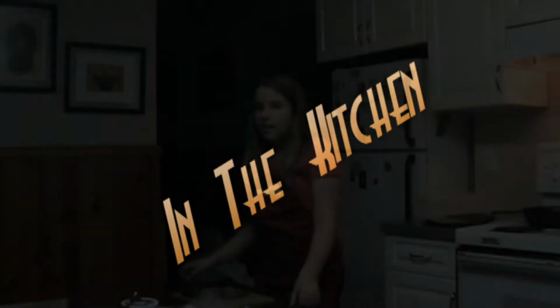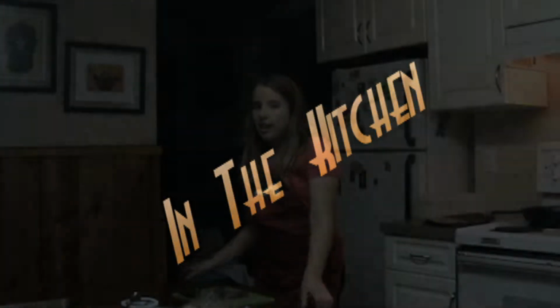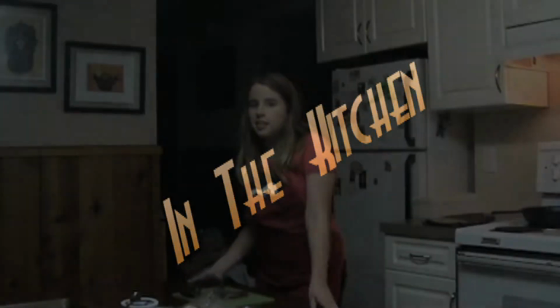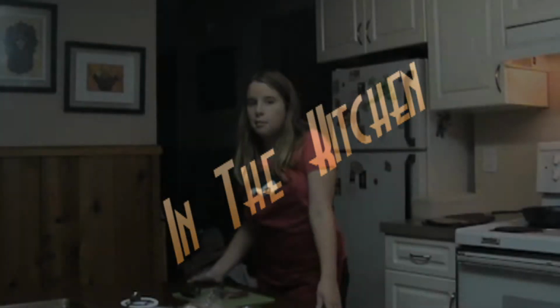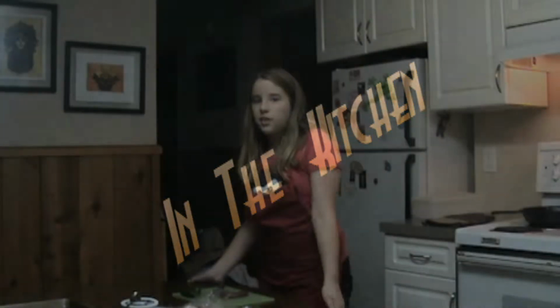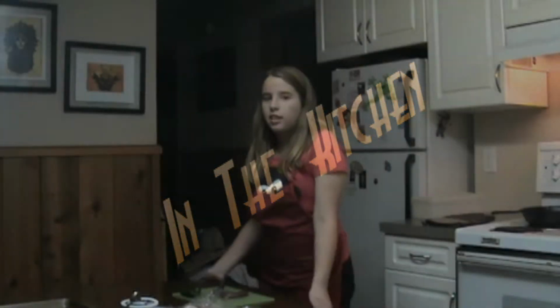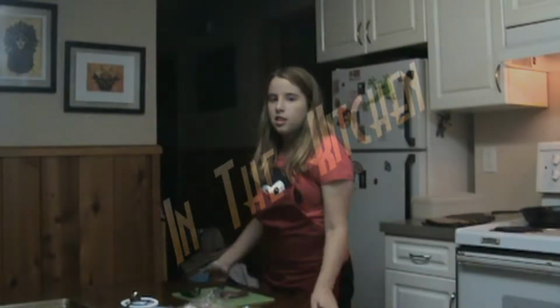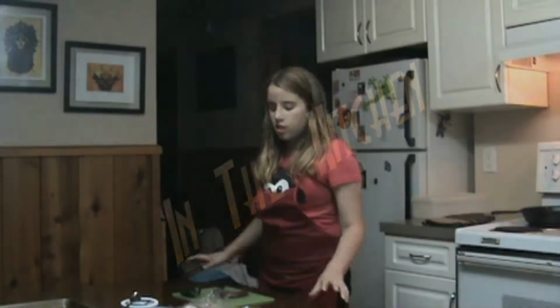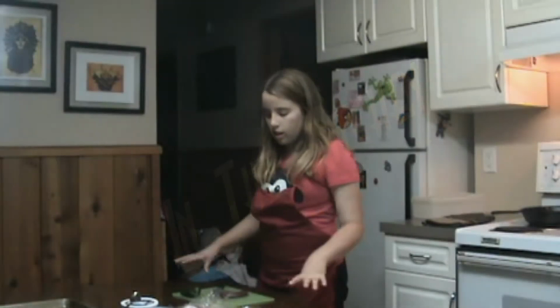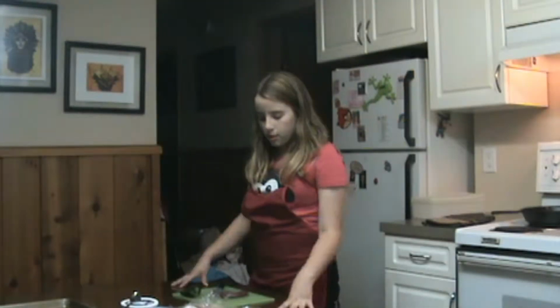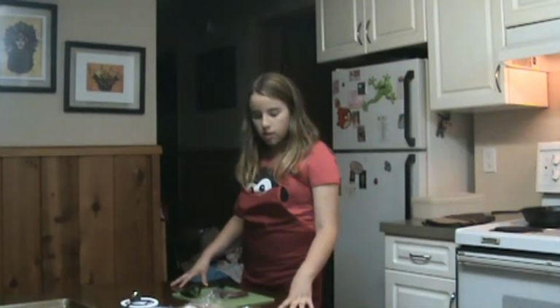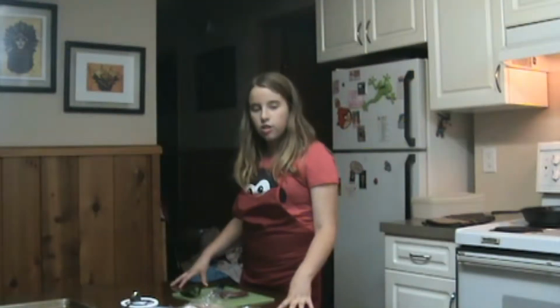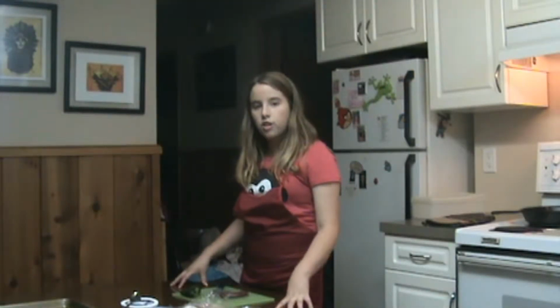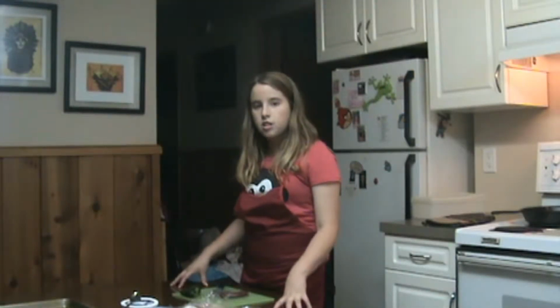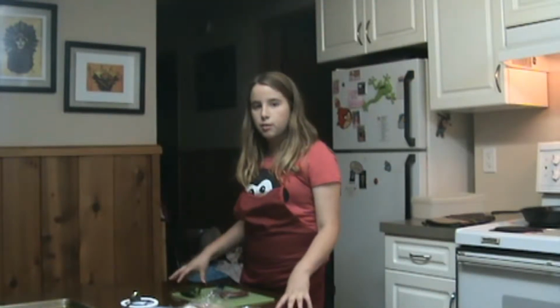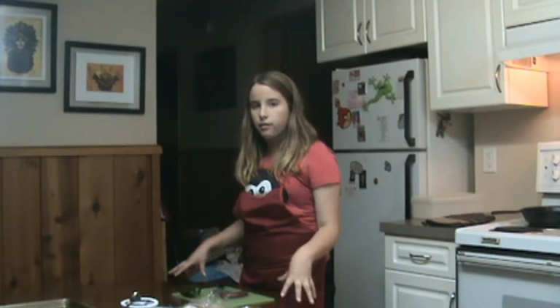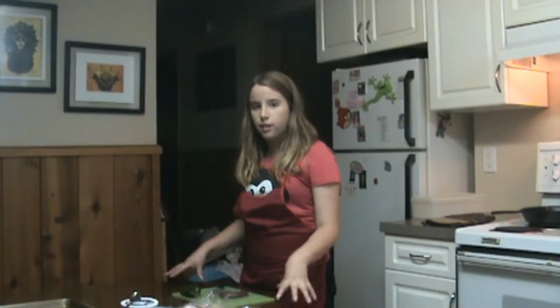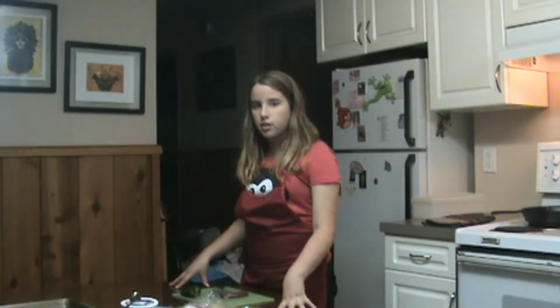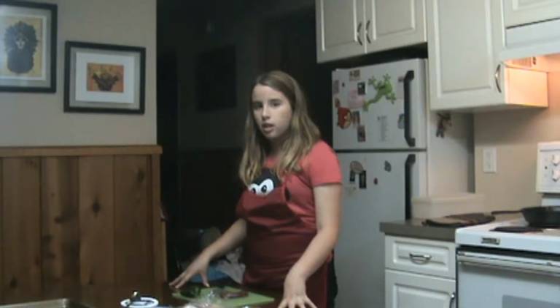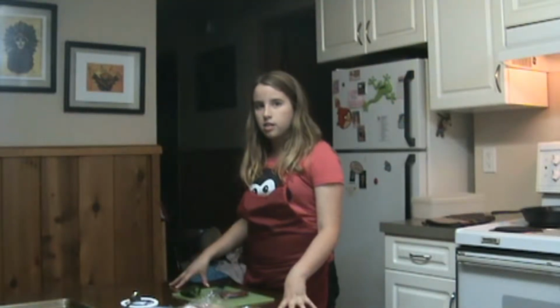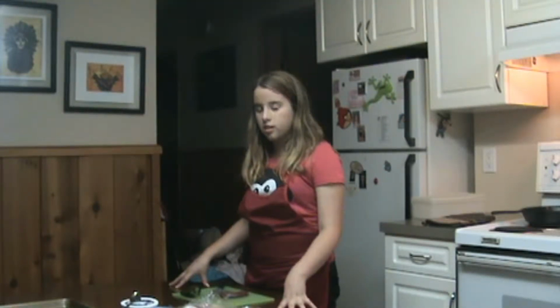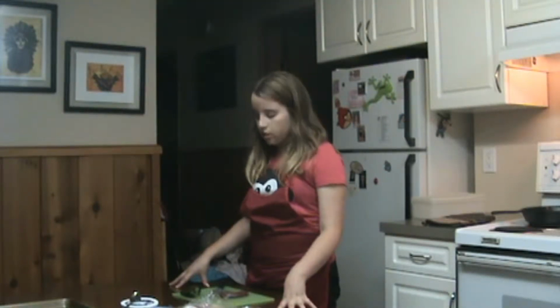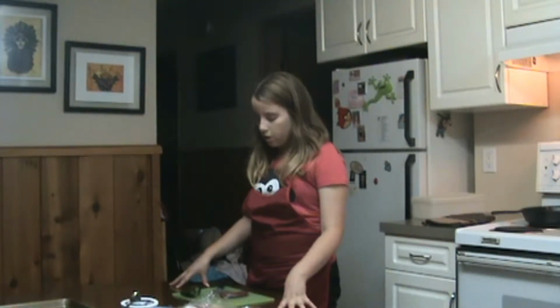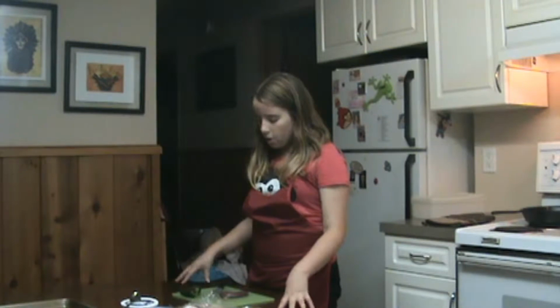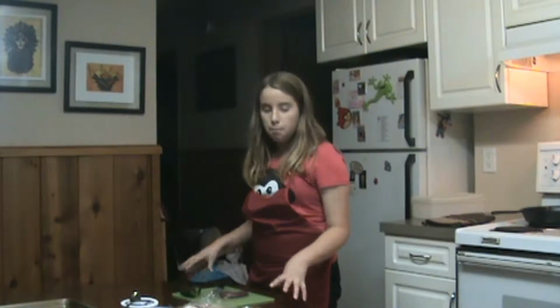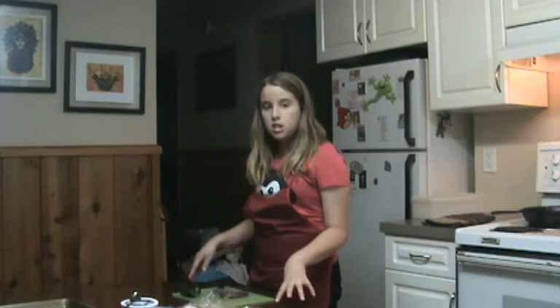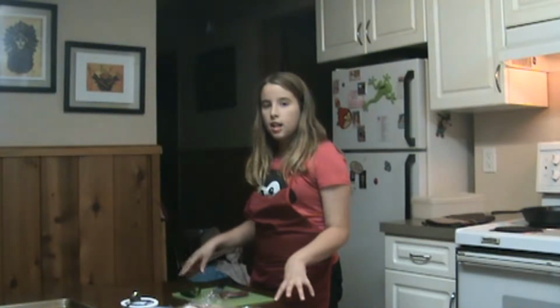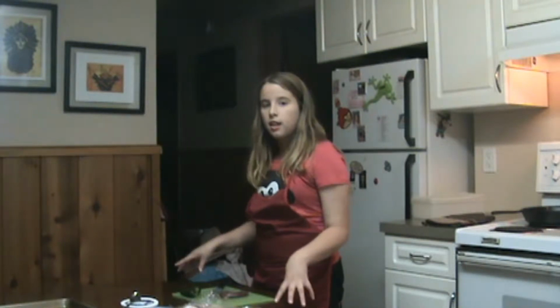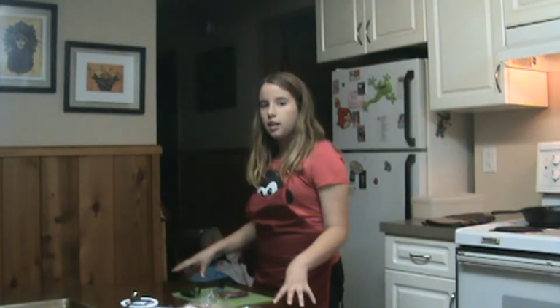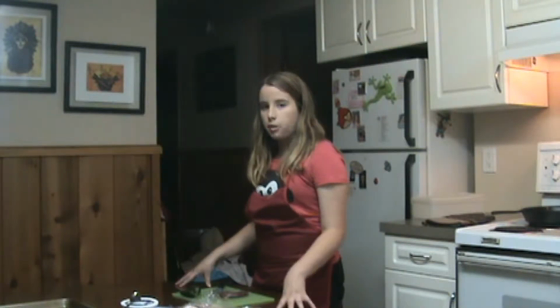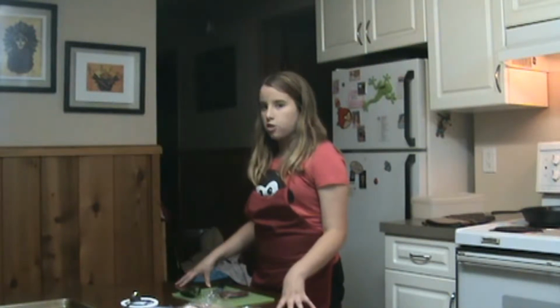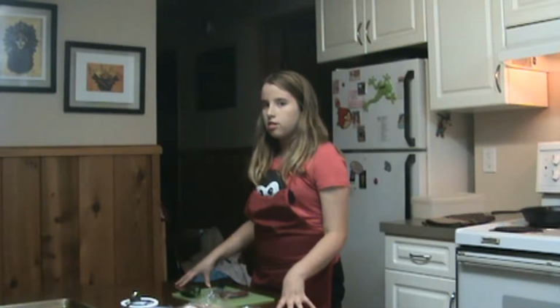Hey guys, I'm here in the kitchen and I'm here to show you some of our favorite things to do with Pintail and Widgeon.